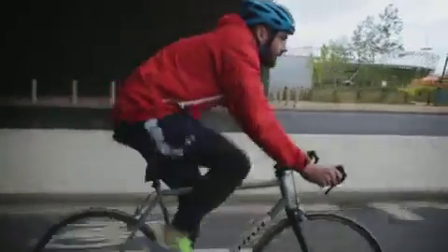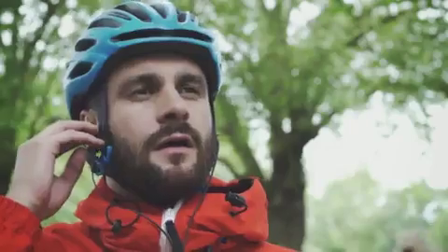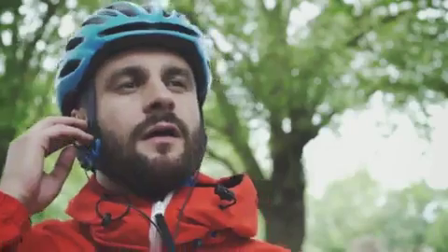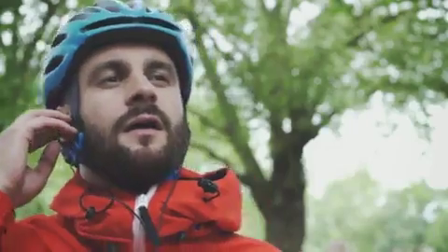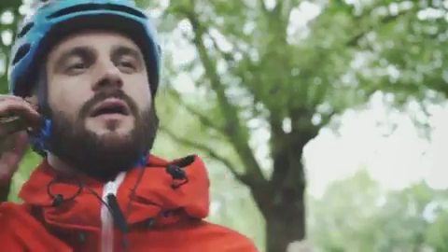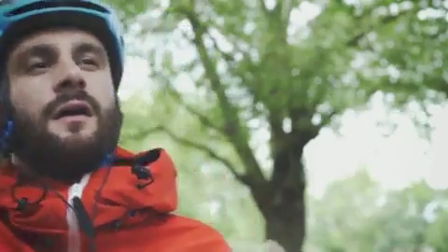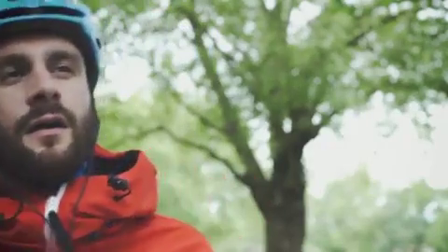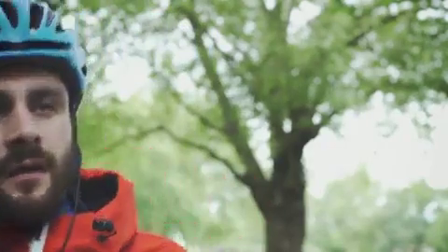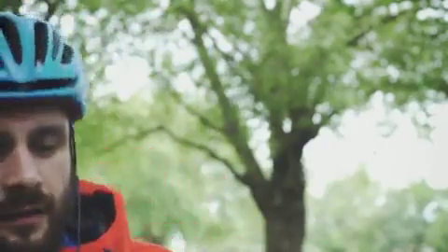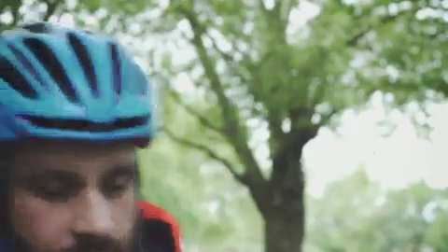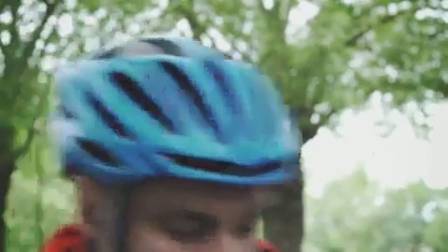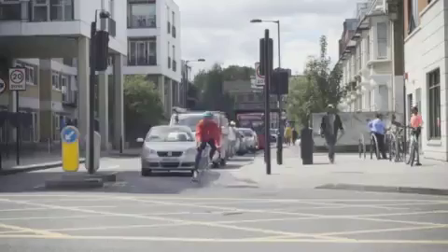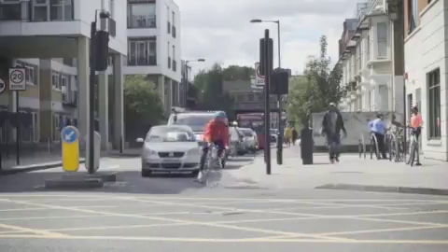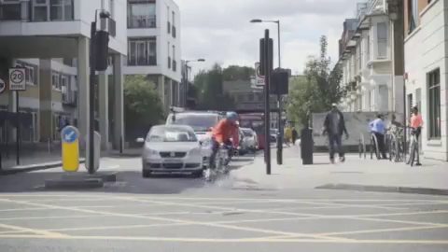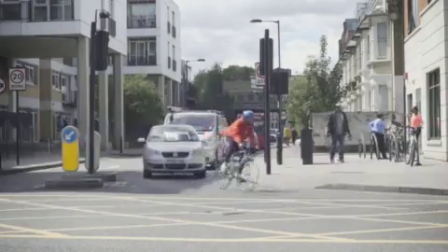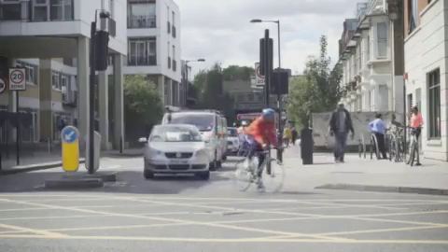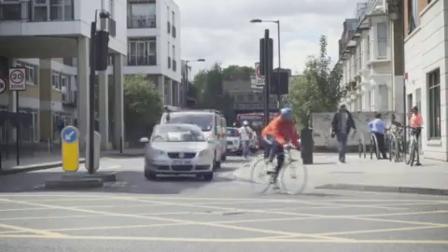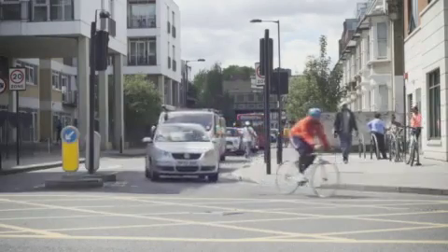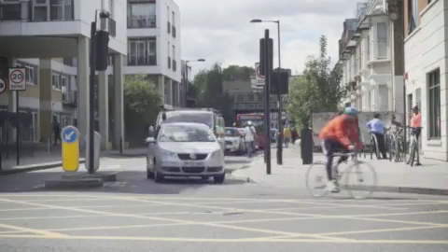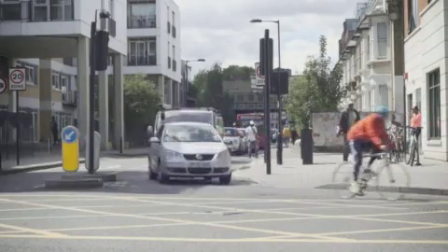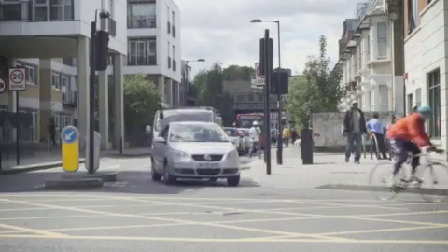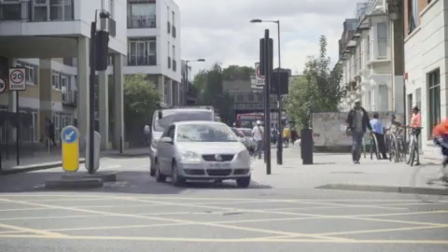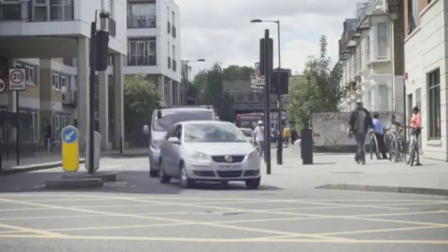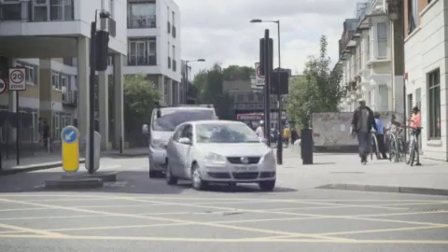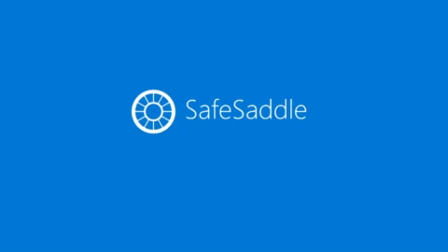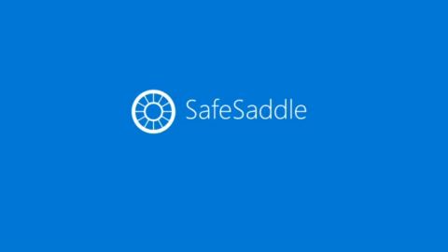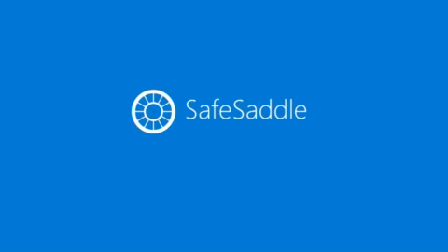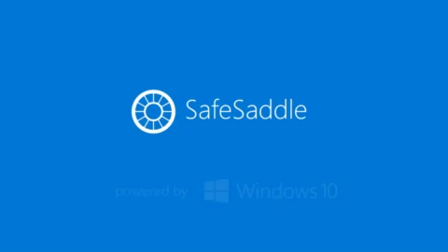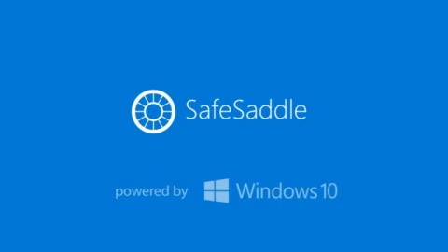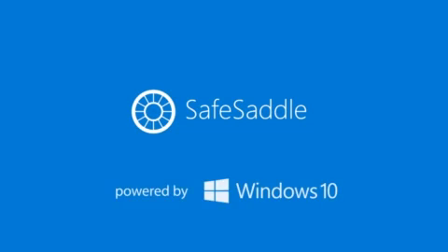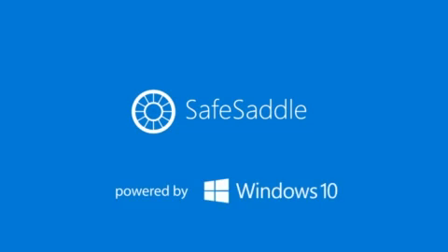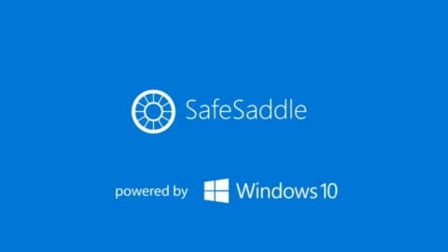Be informed, be aware, and stay safe with Safe Saddle. Powered by Windows 10.